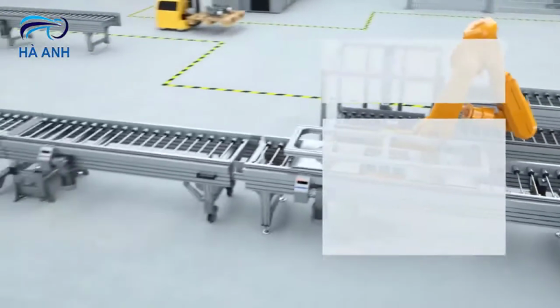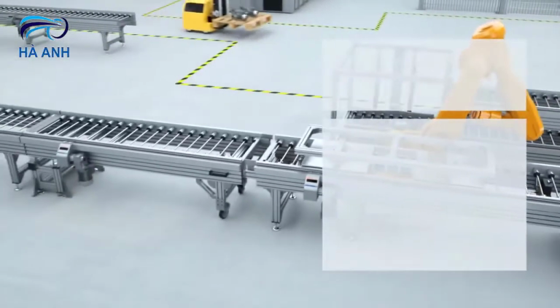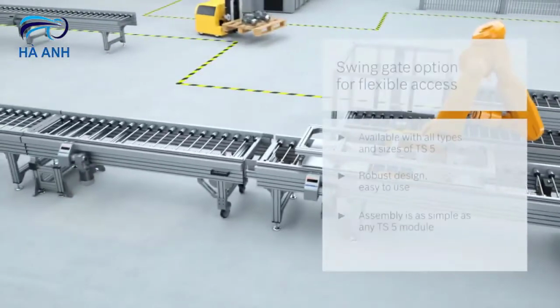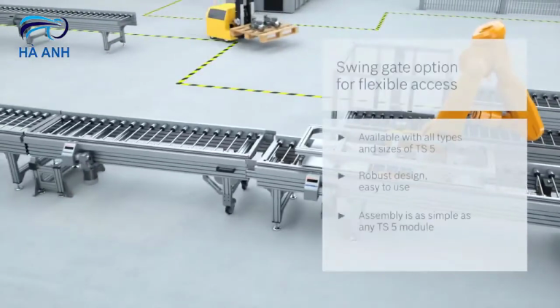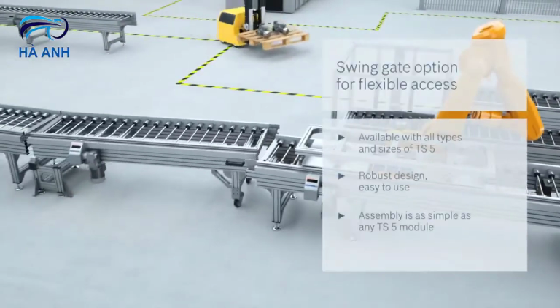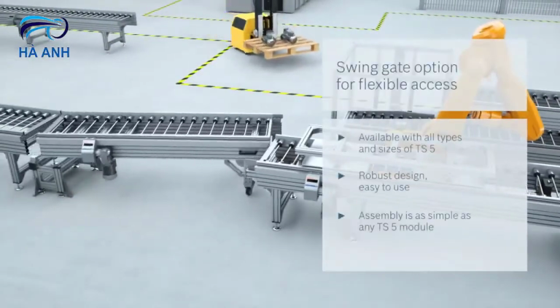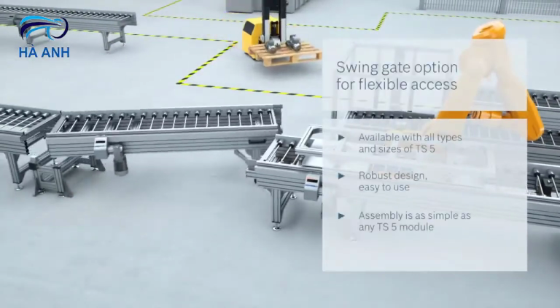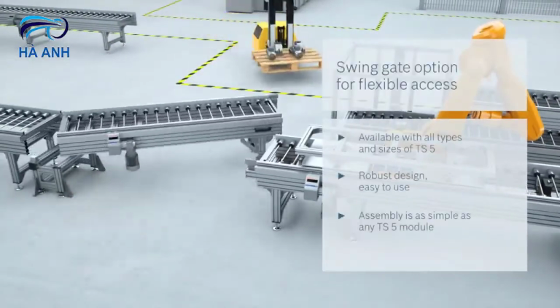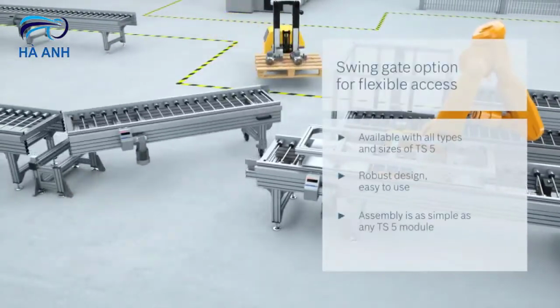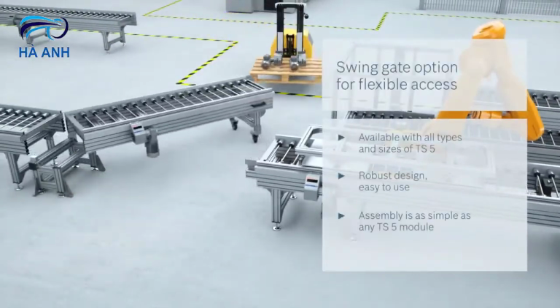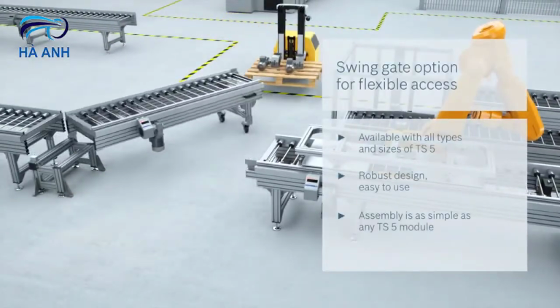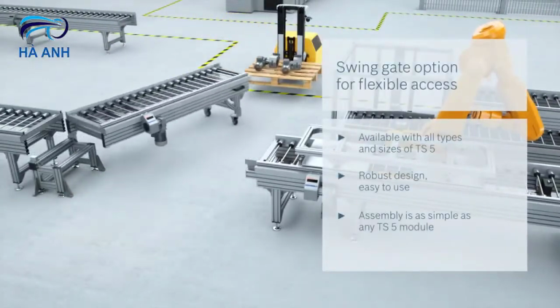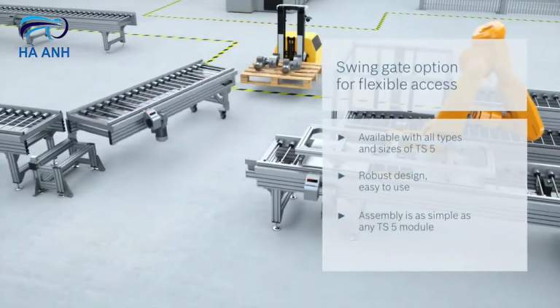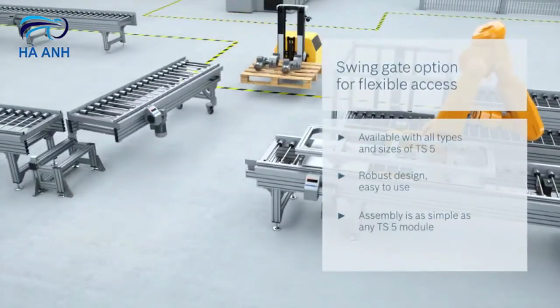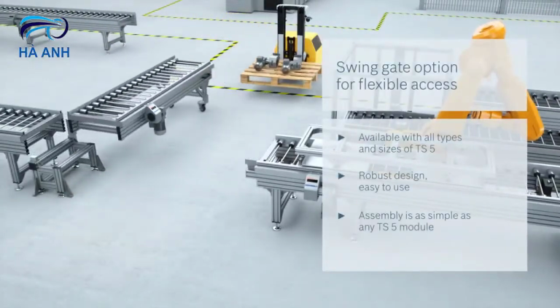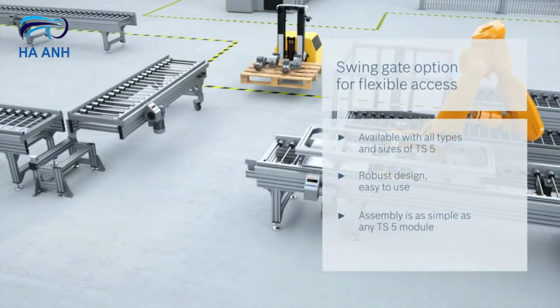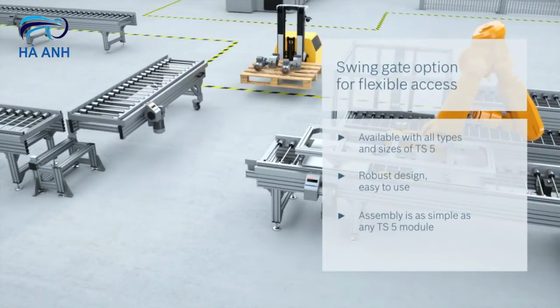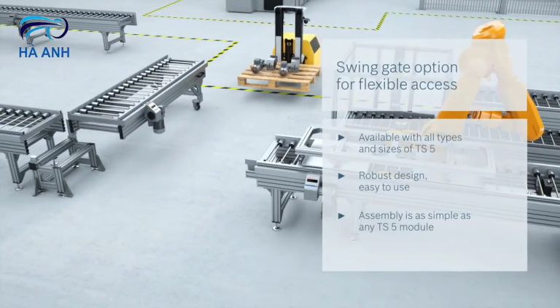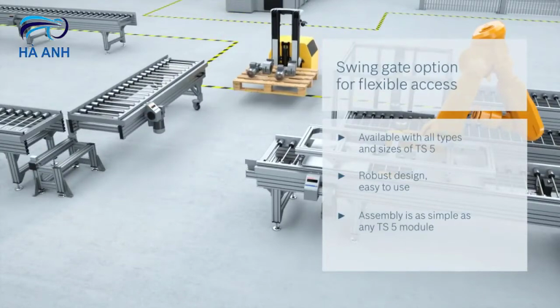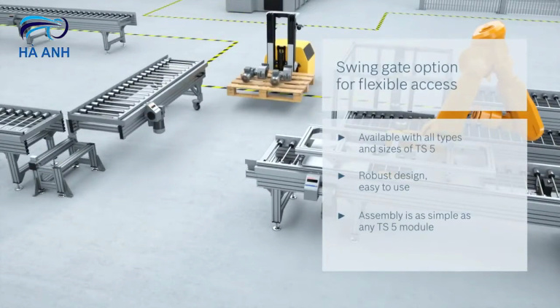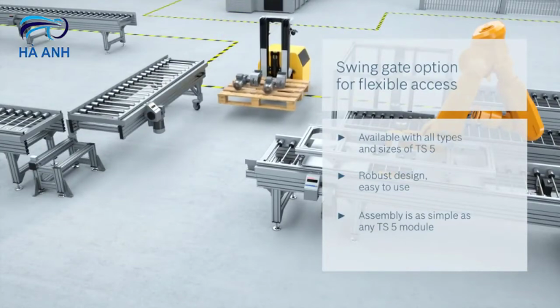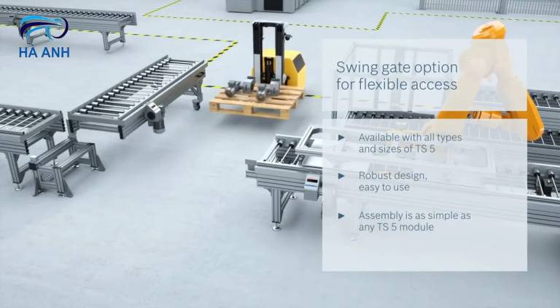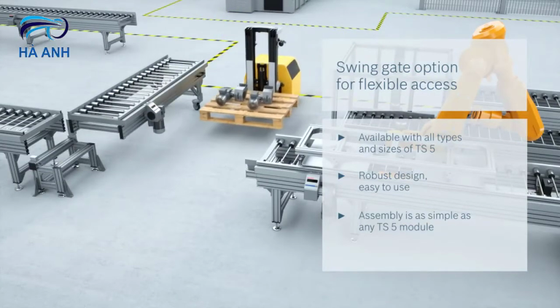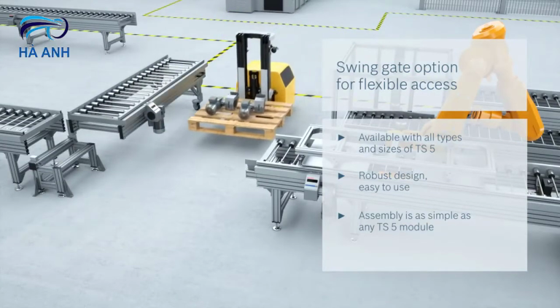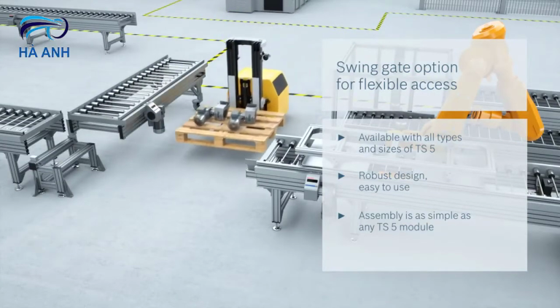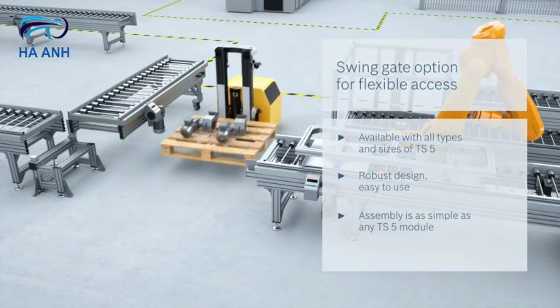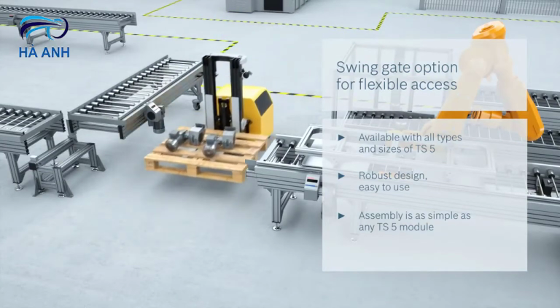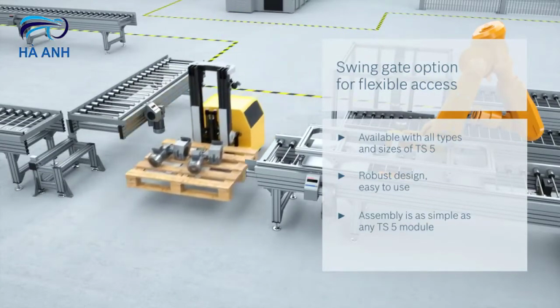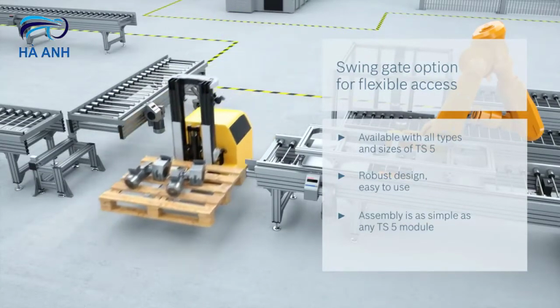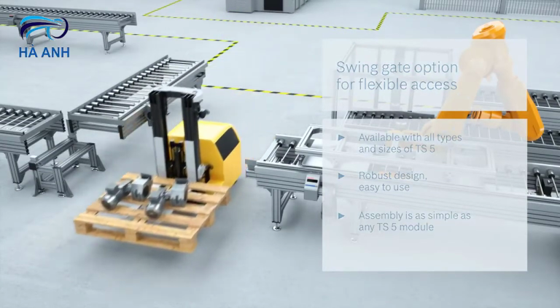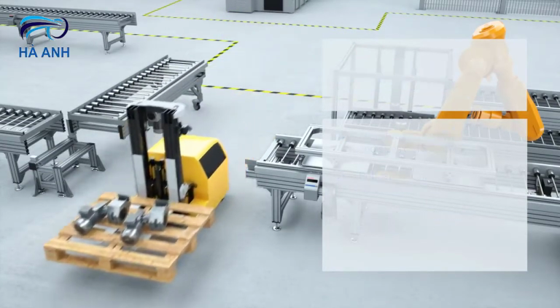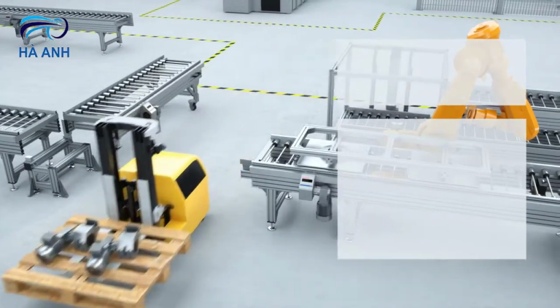Thanks to swing gates, the TS5 can be adapted to your production processes and allows temporary access.